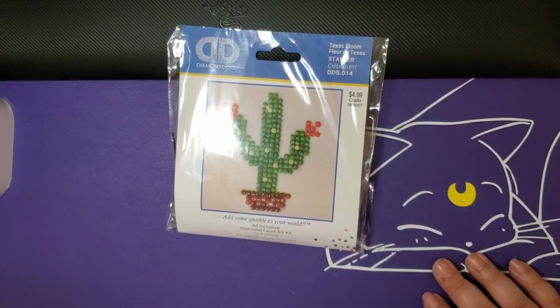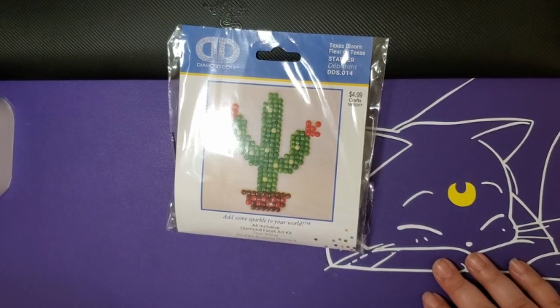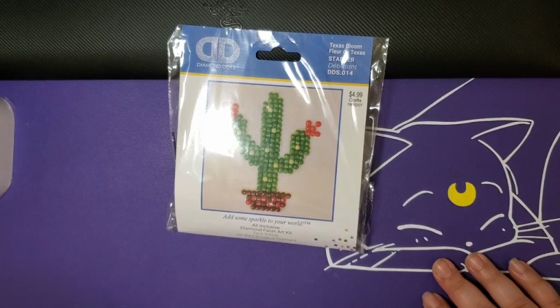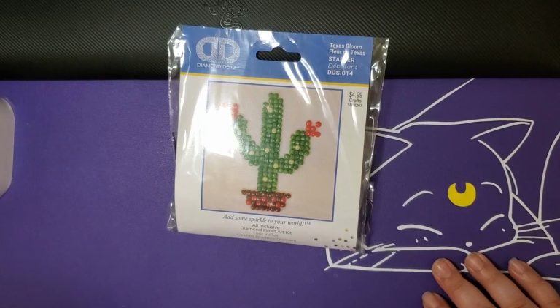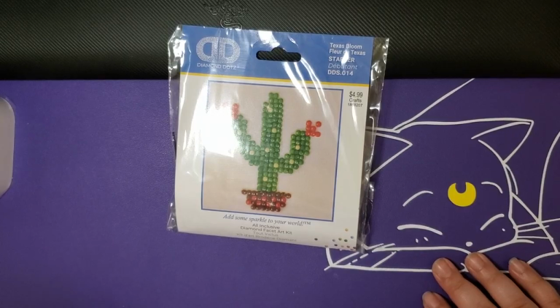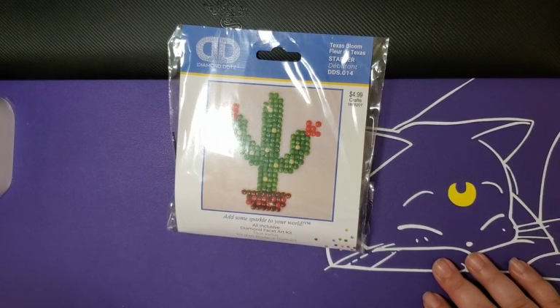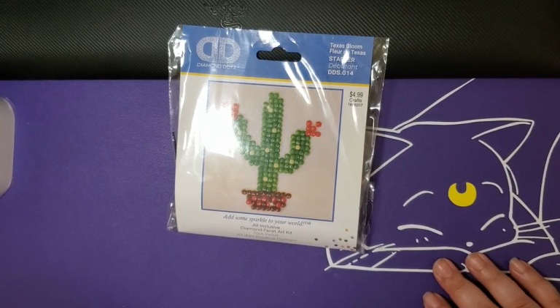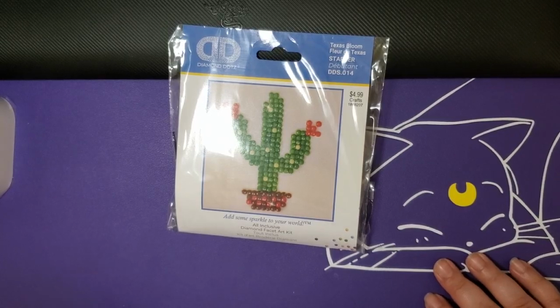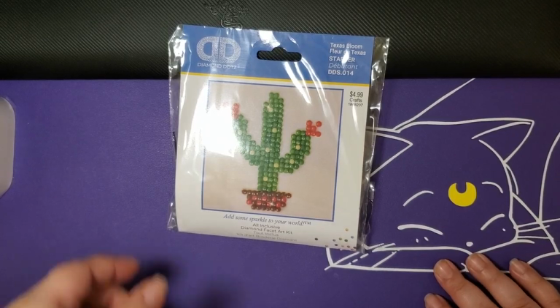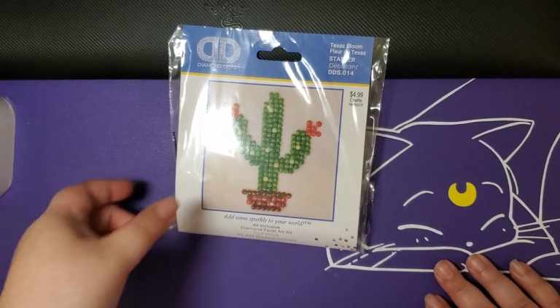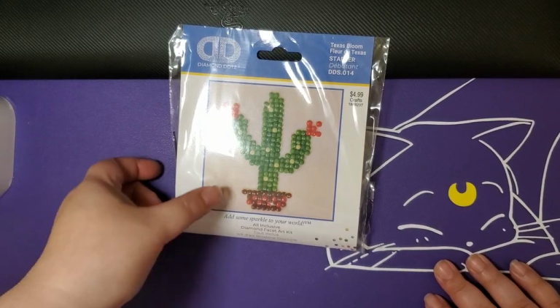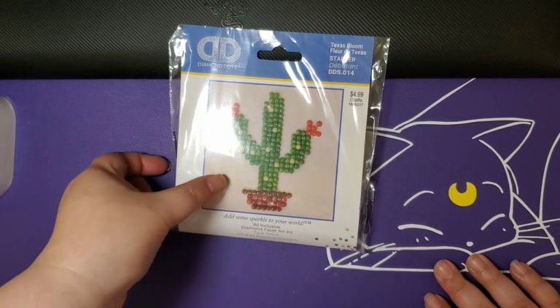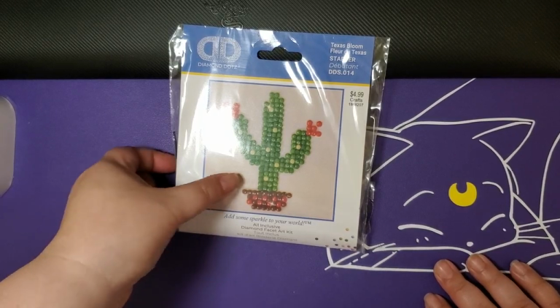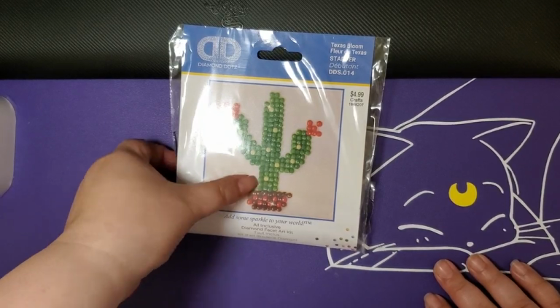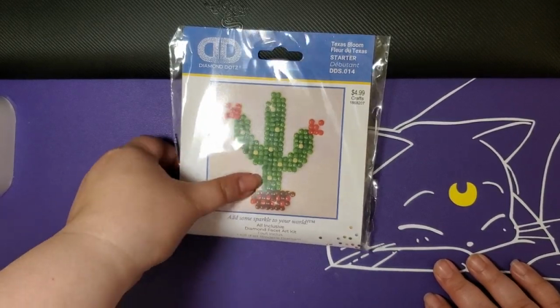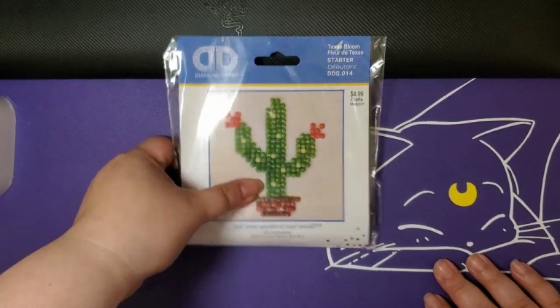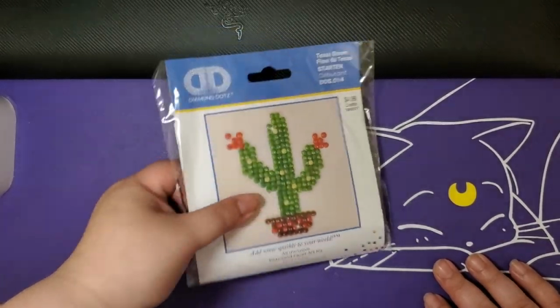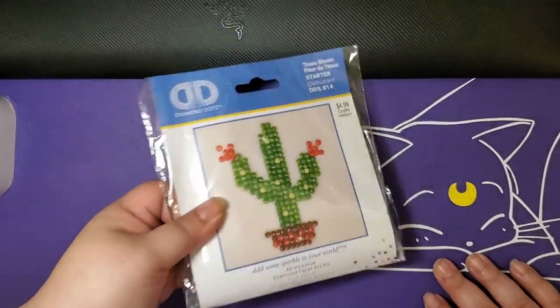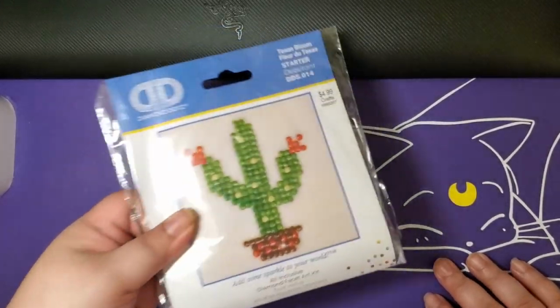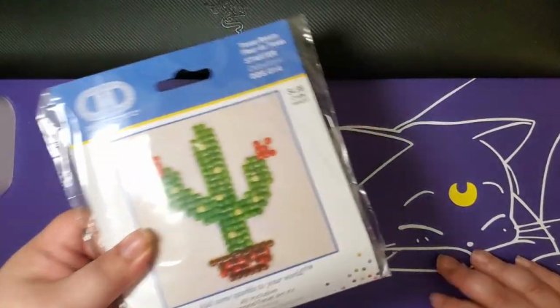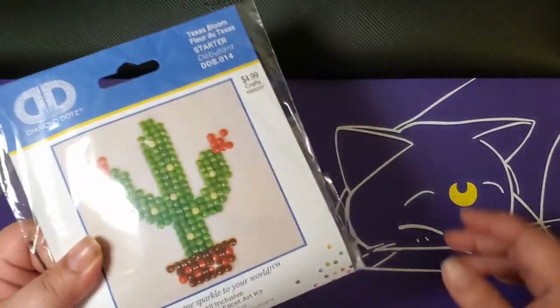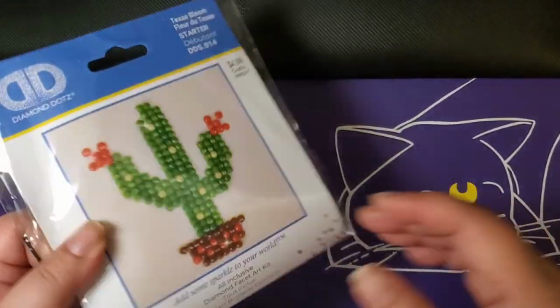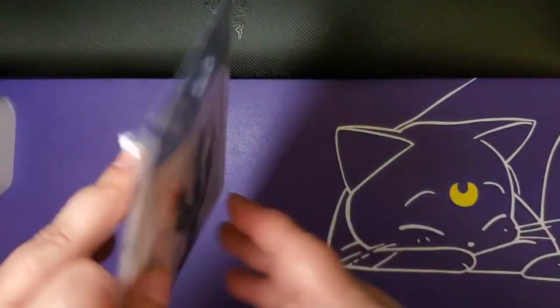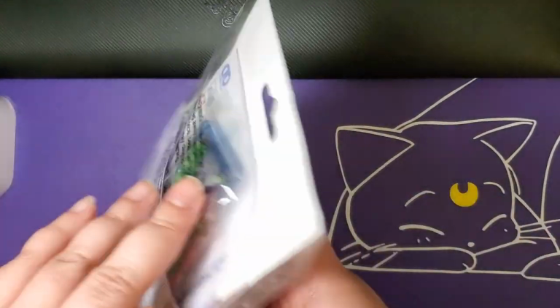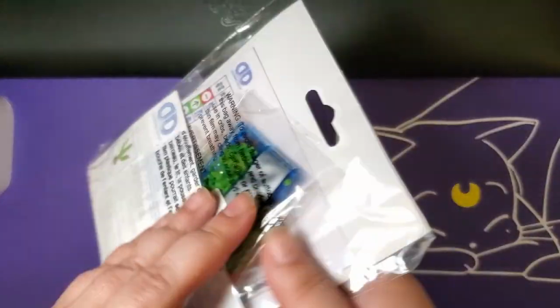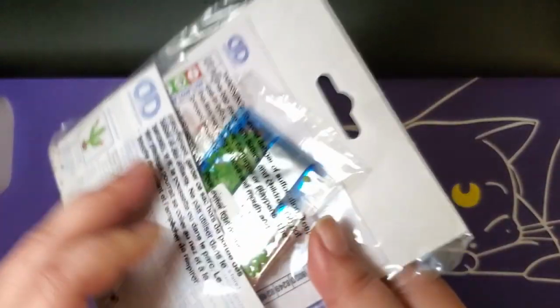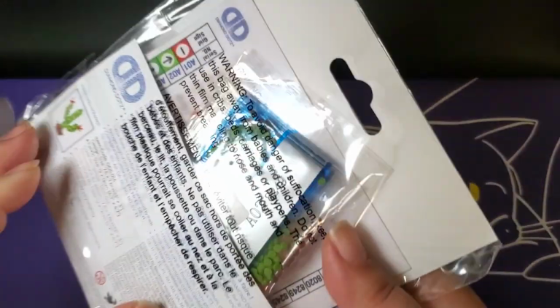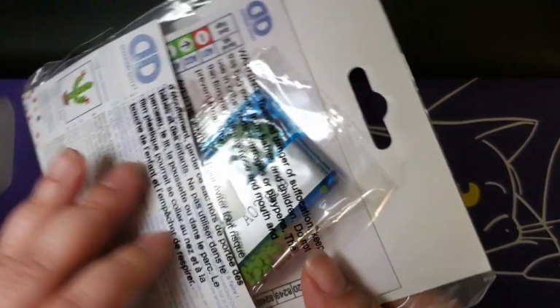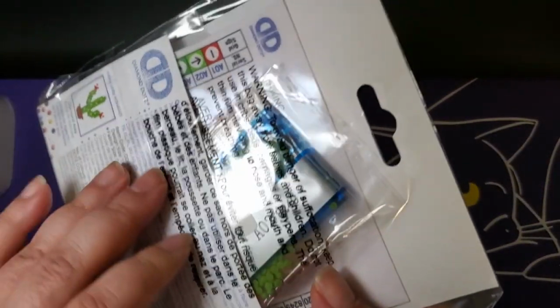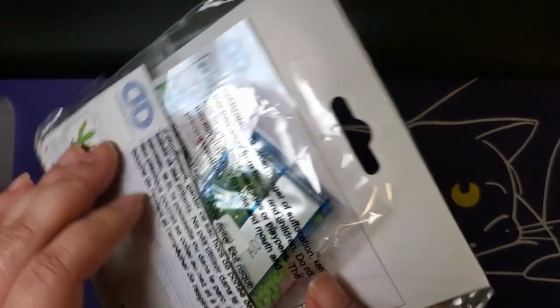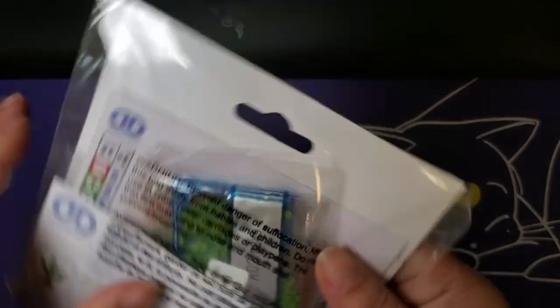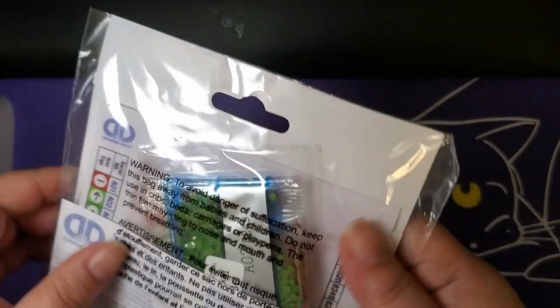Here we have the Texas Bloom, also known as the Cactus.